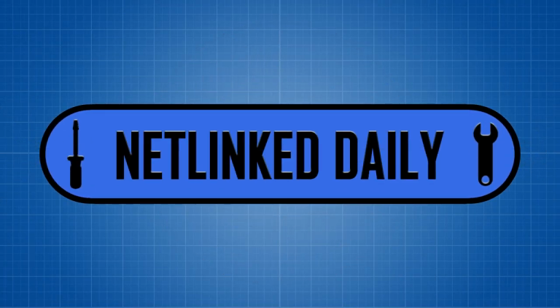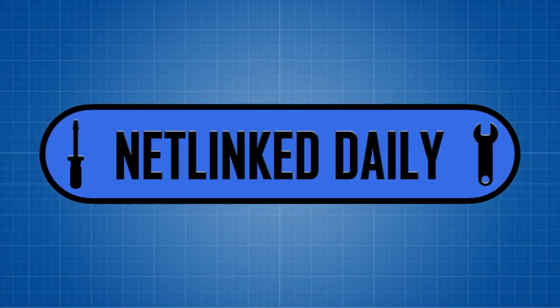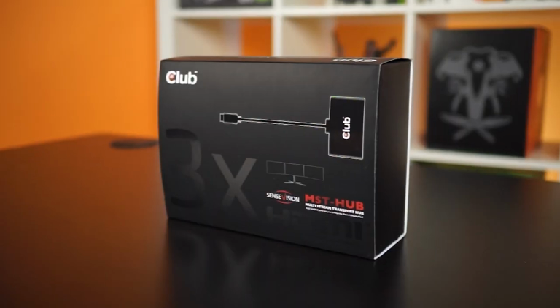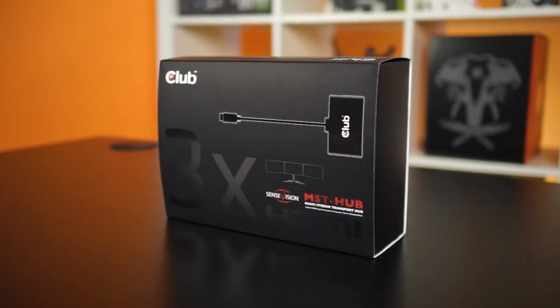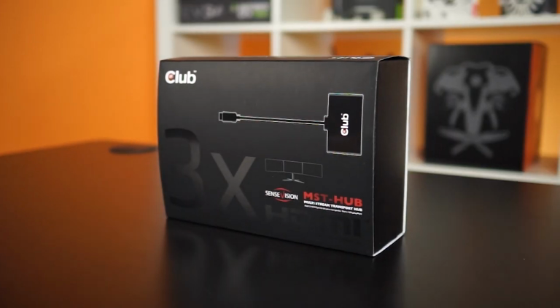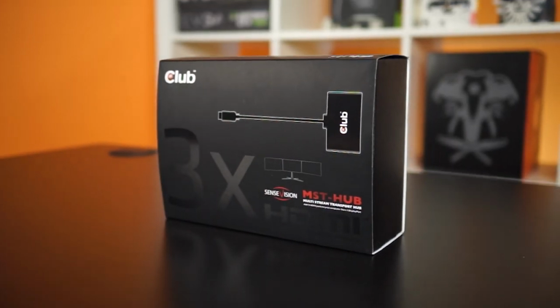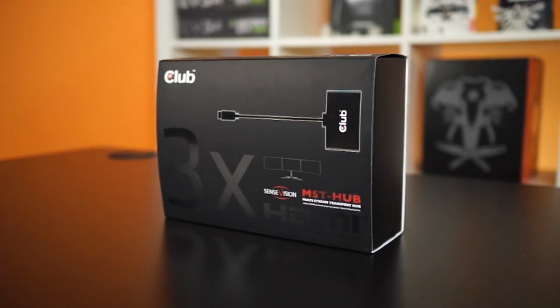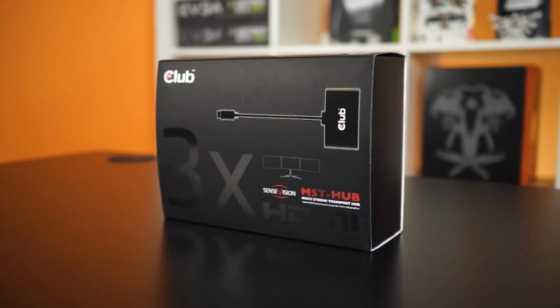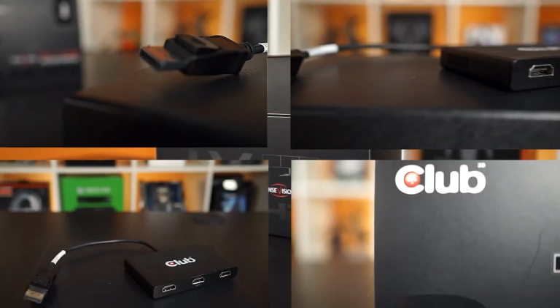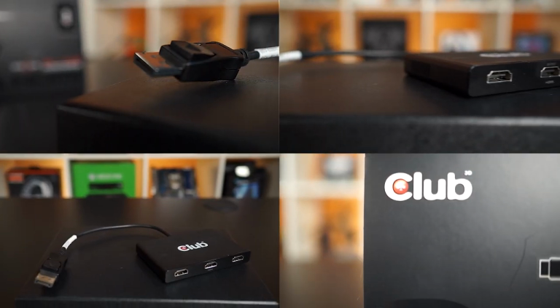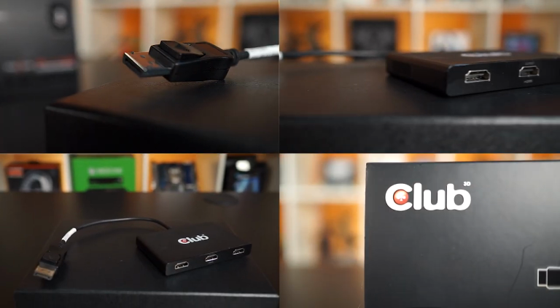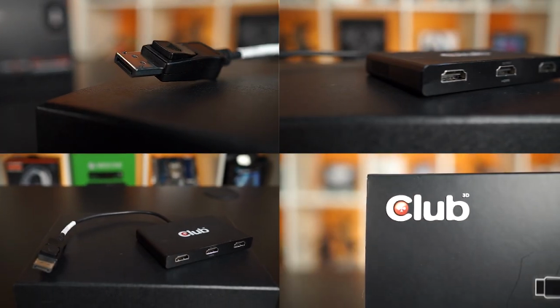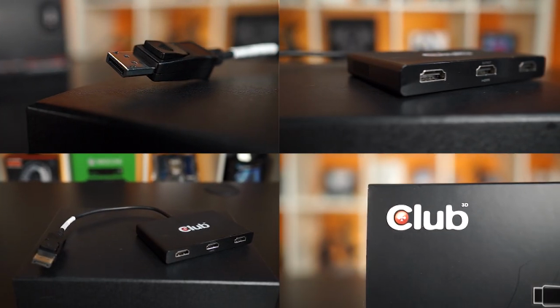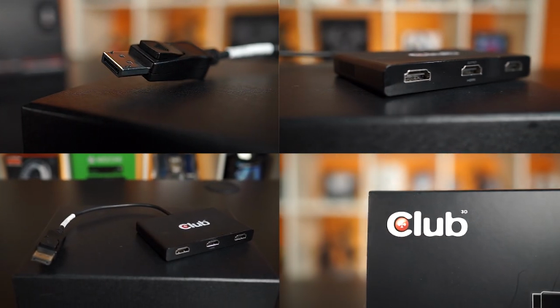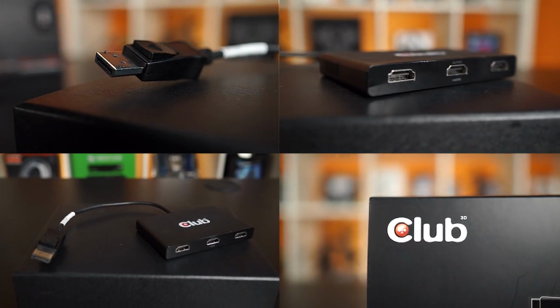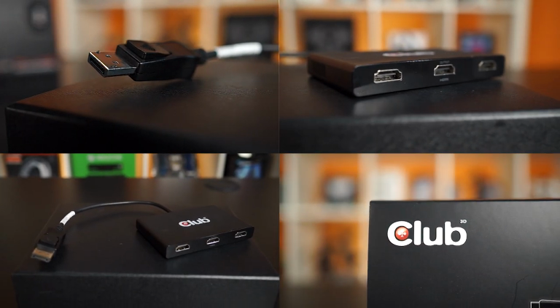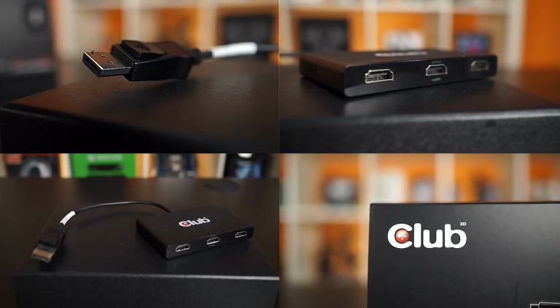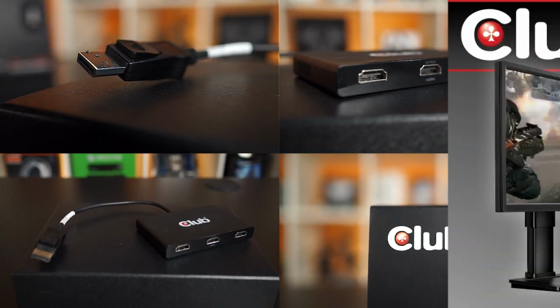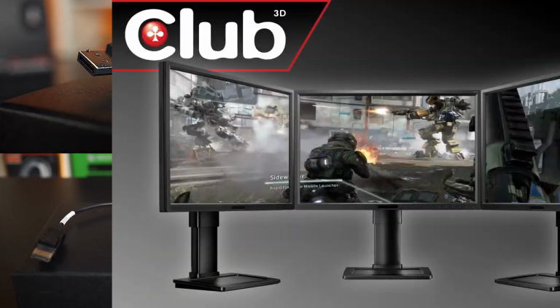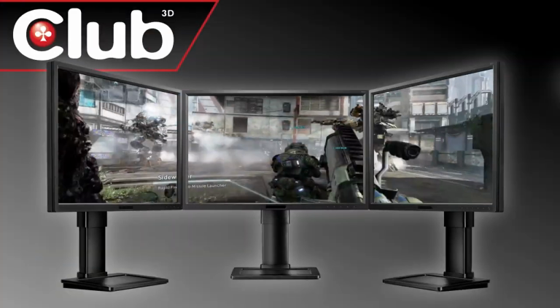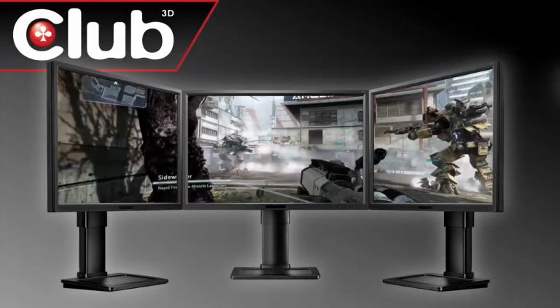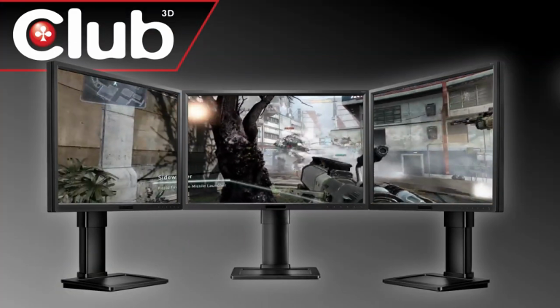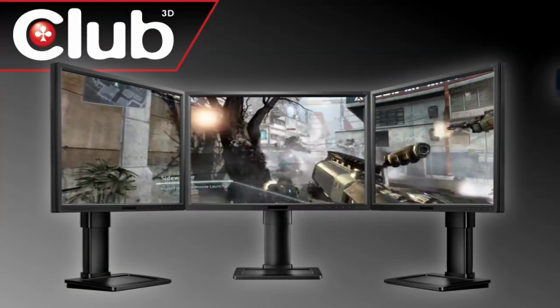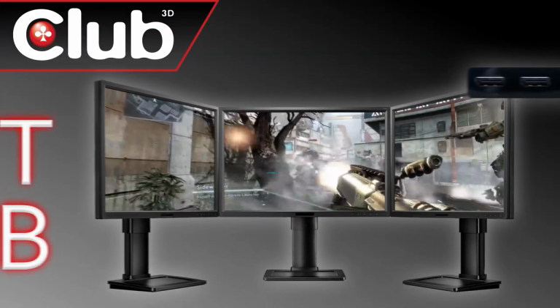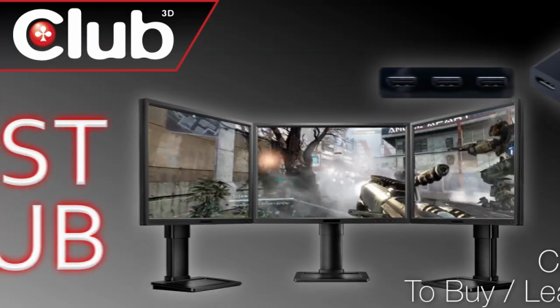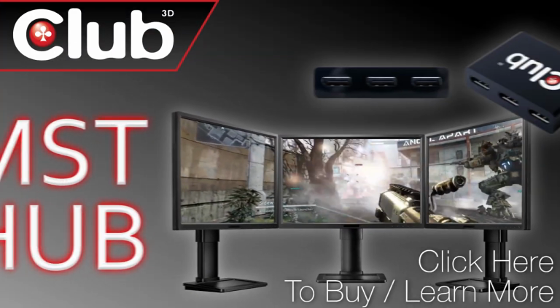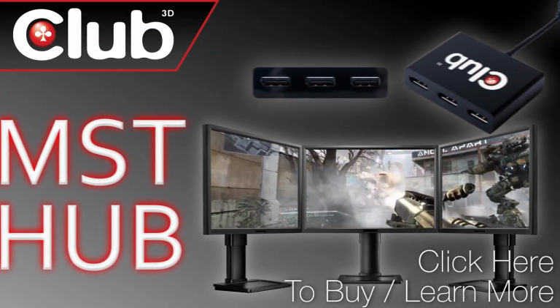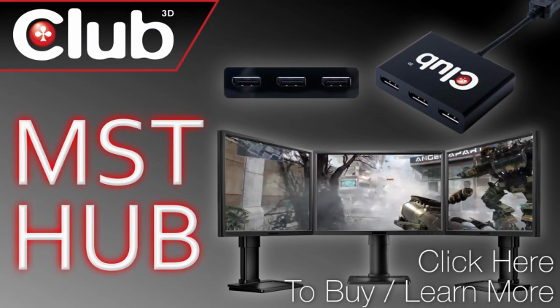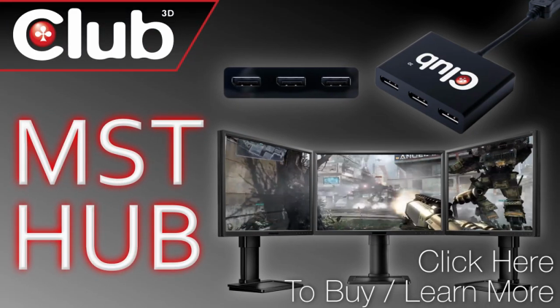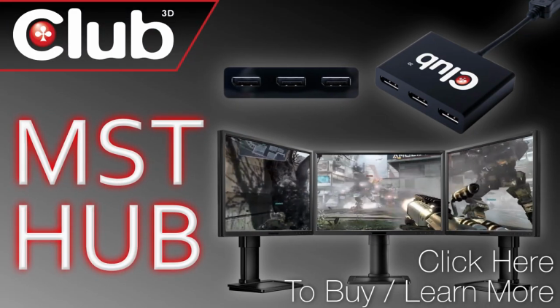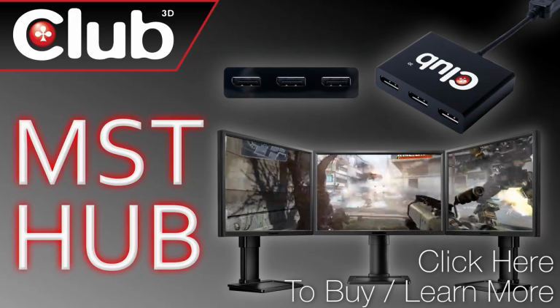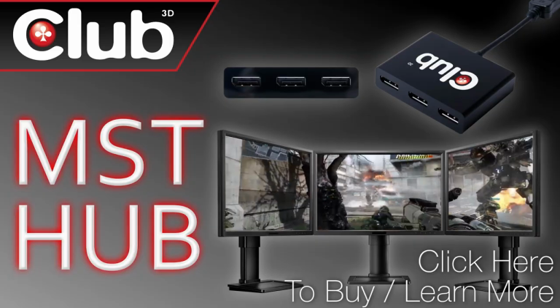Club 3D's MST Hub can run three monitors off one DisplayPort — no daisy chaining required. Click now to learn more.